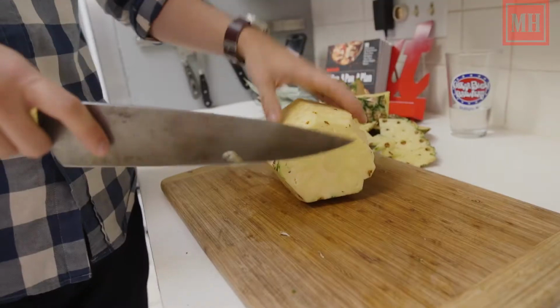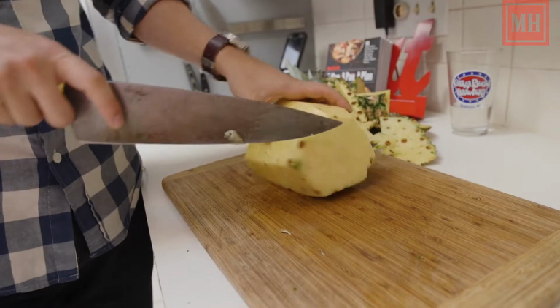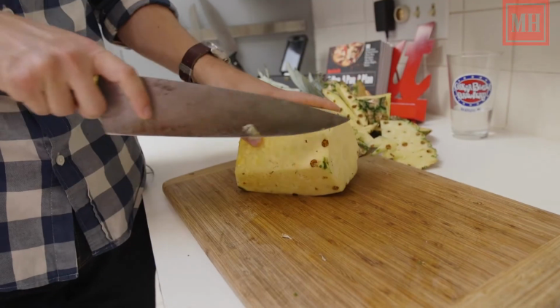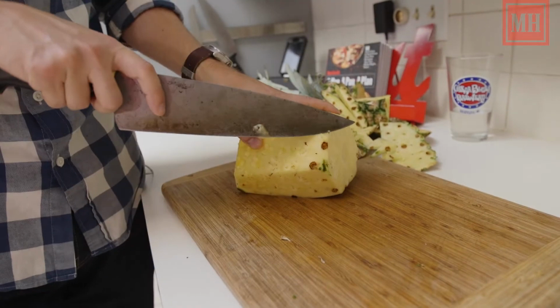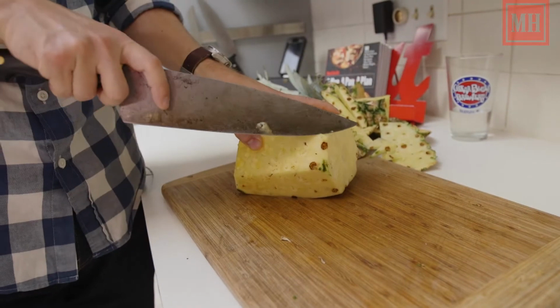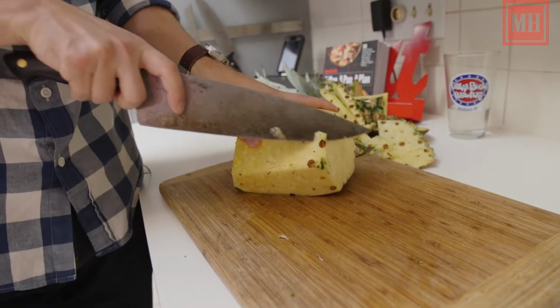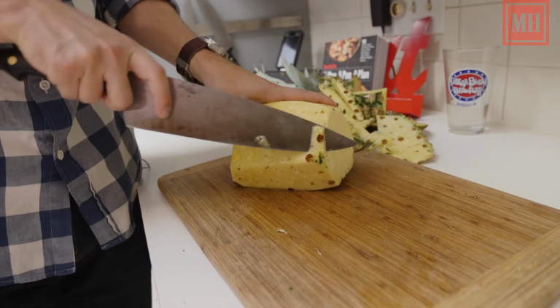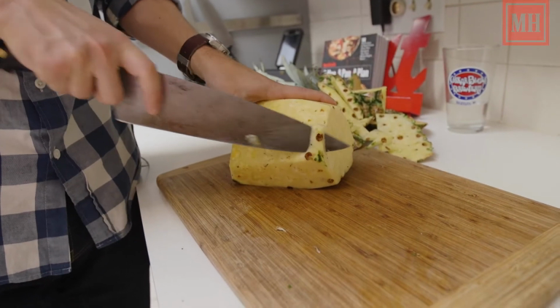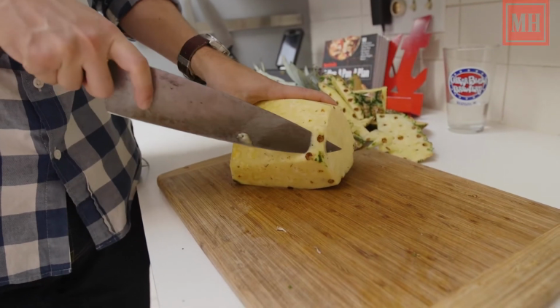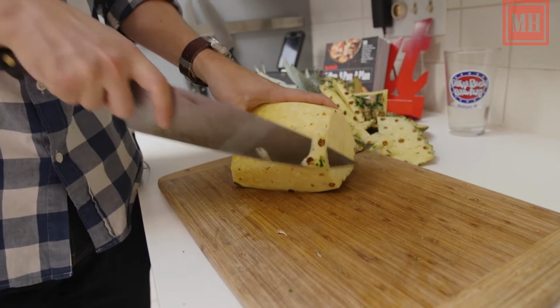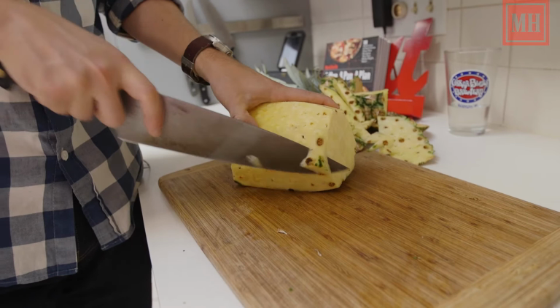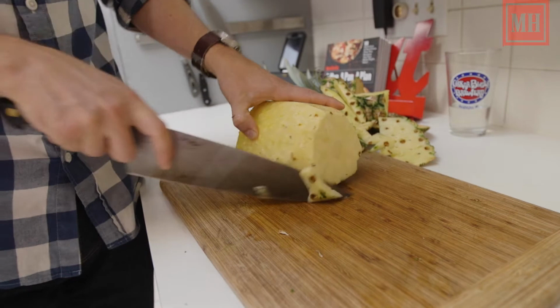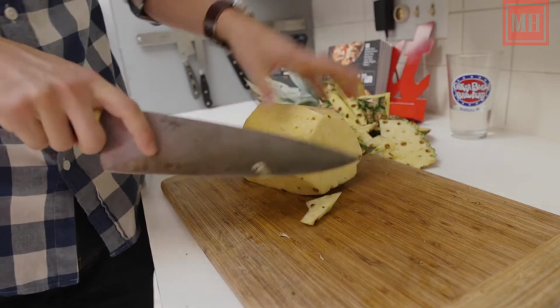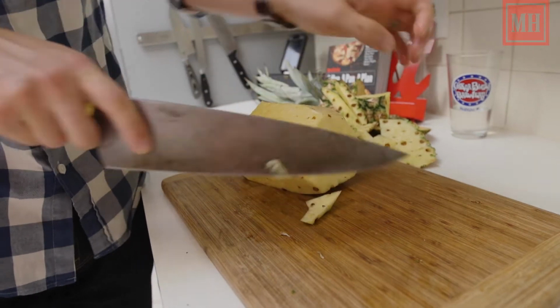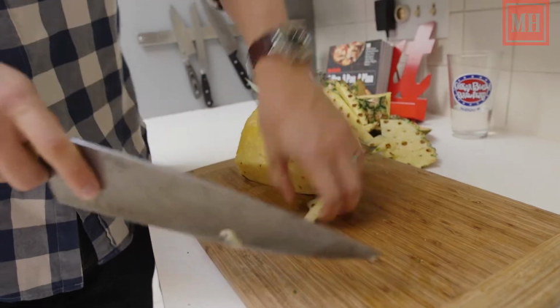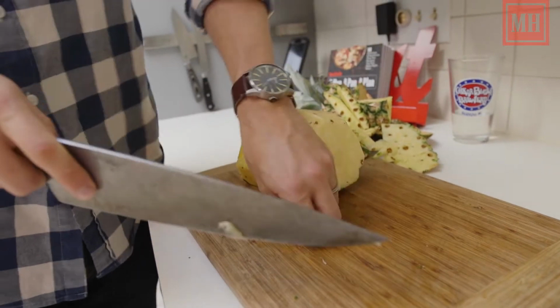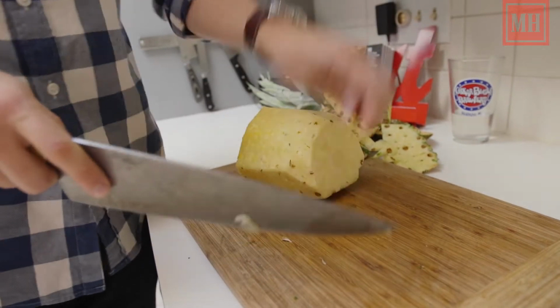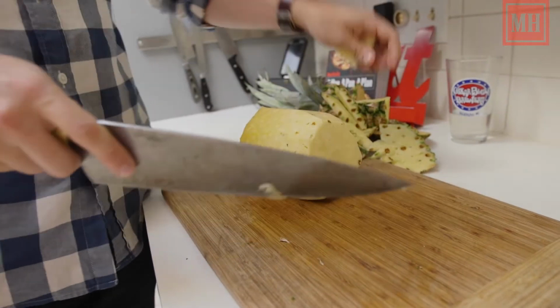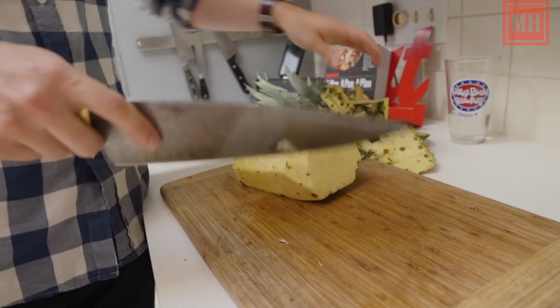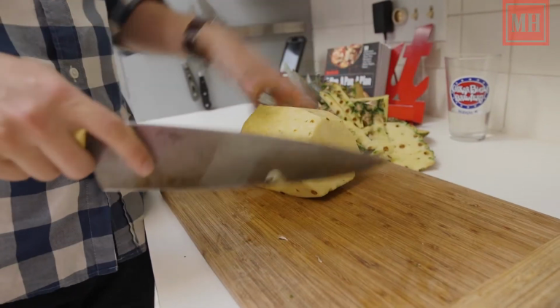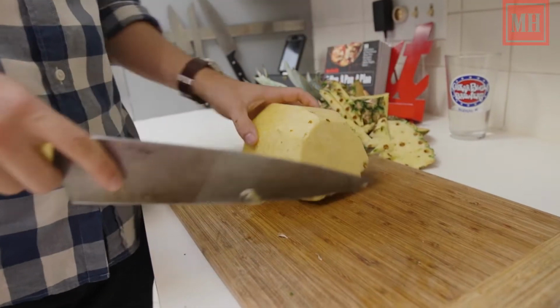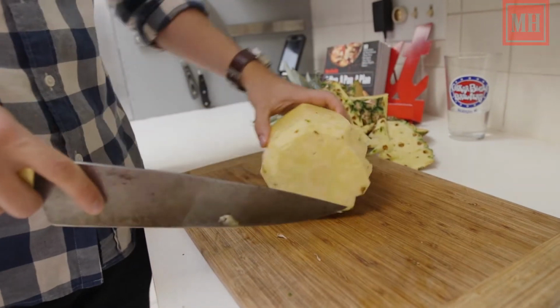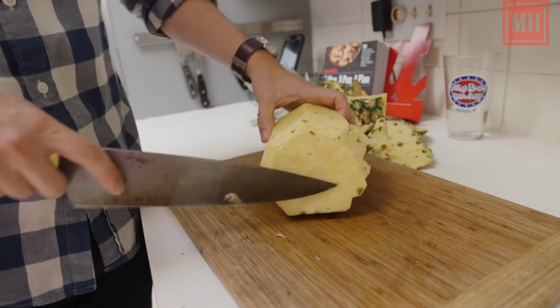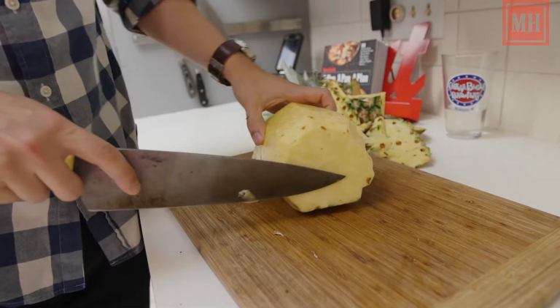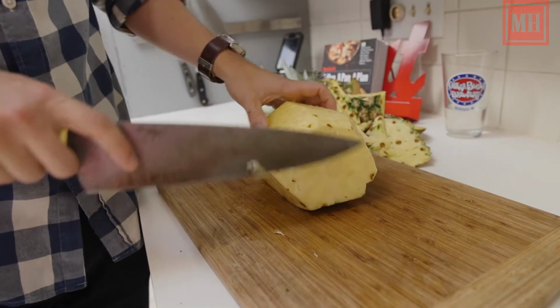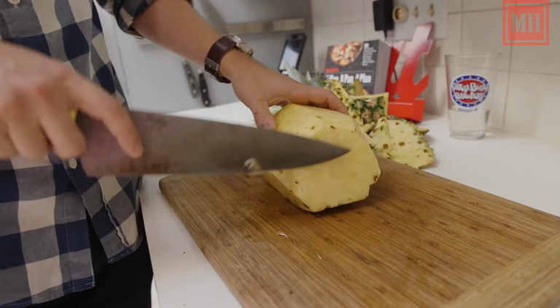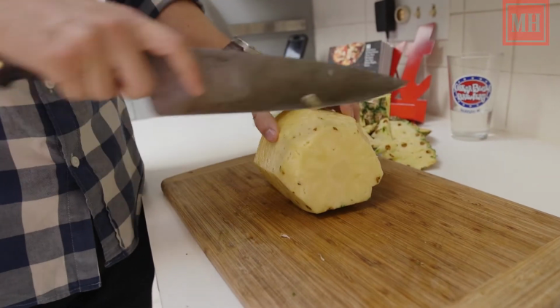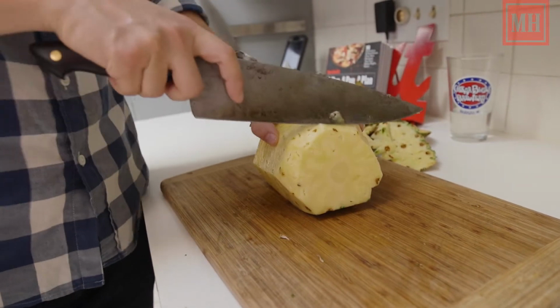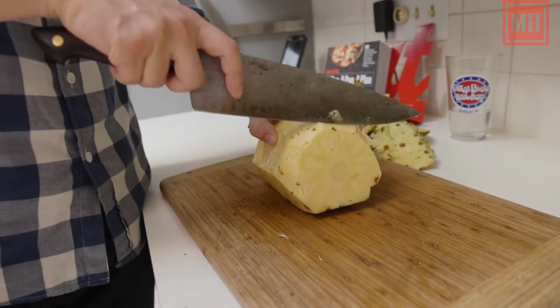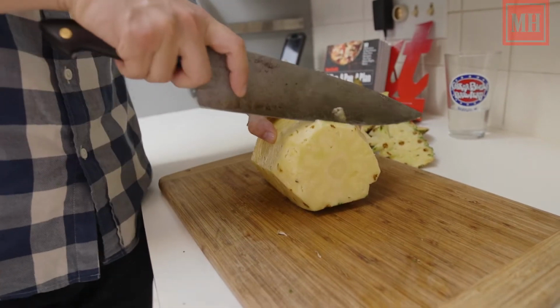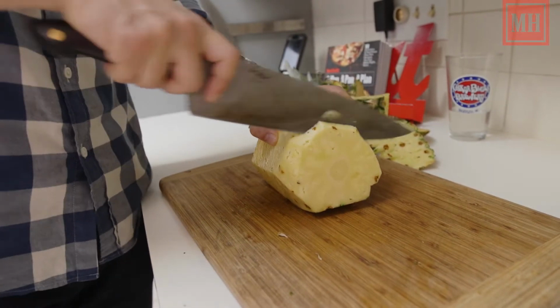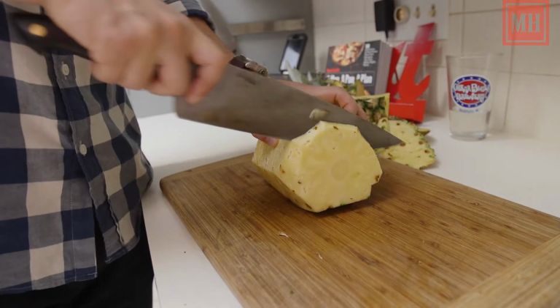Now that you've taken most of the fibrous stuff off, you just slice through.